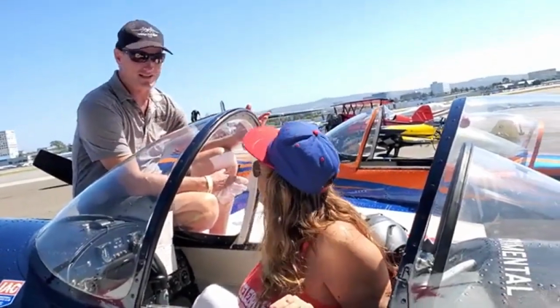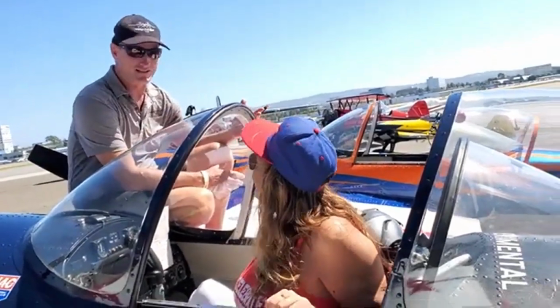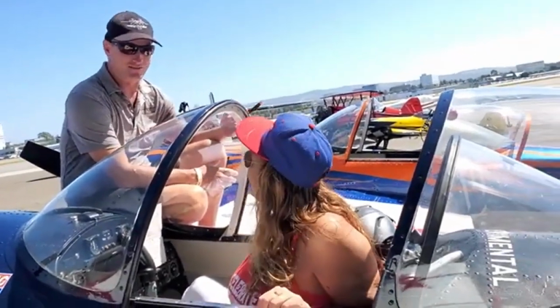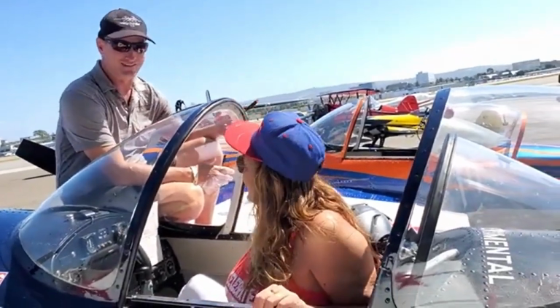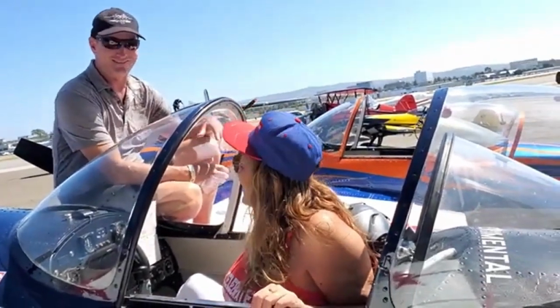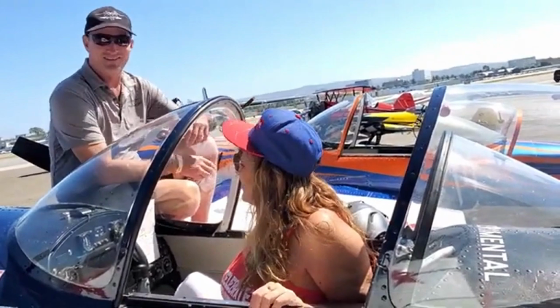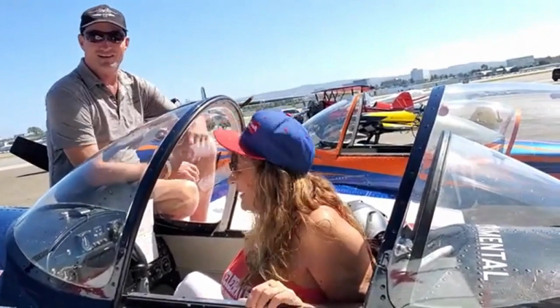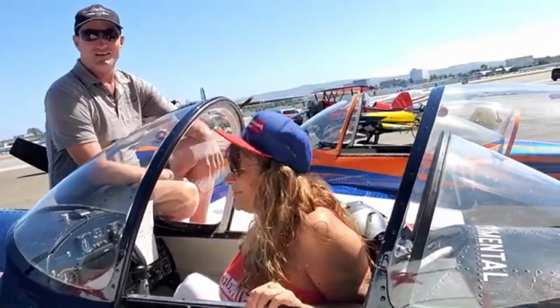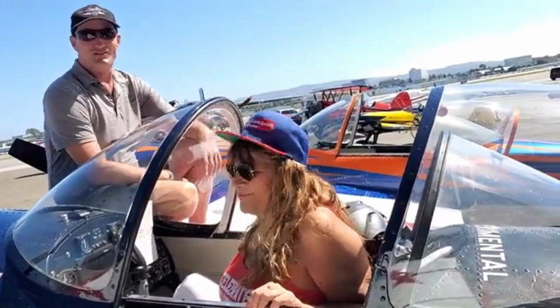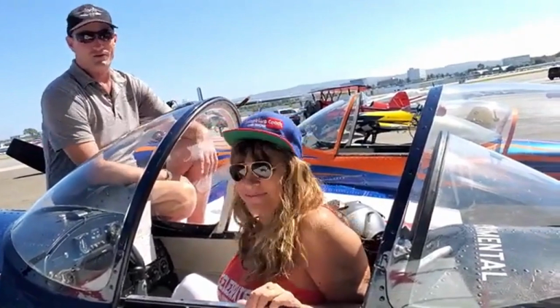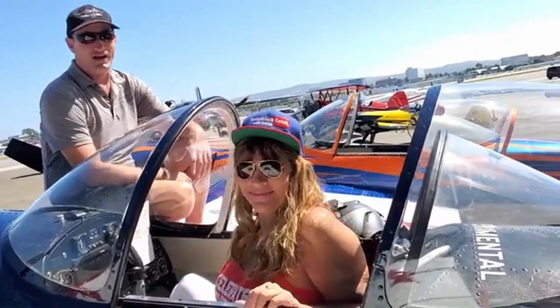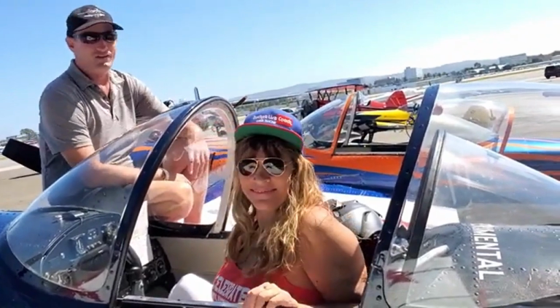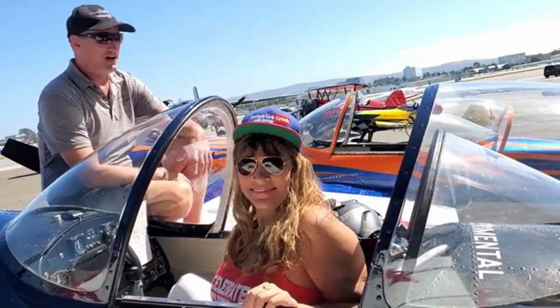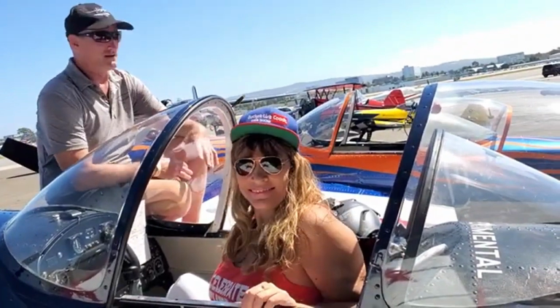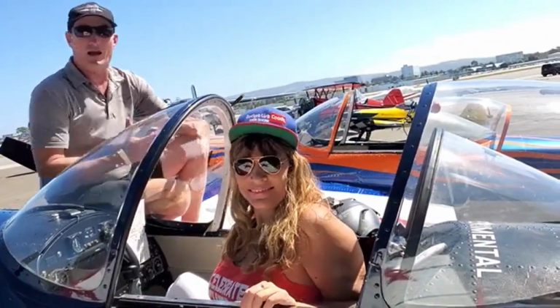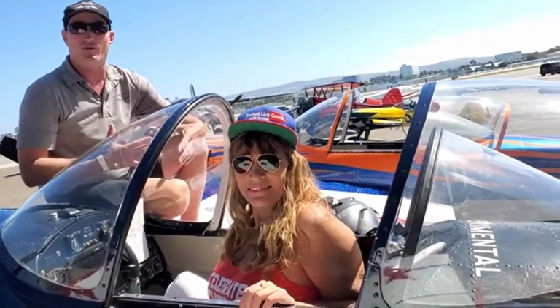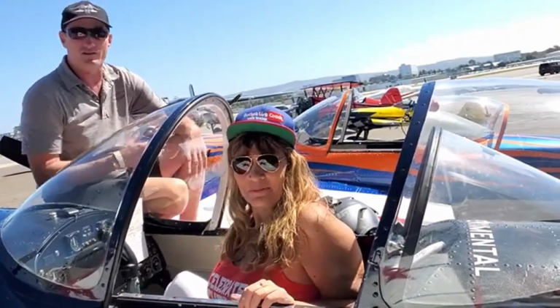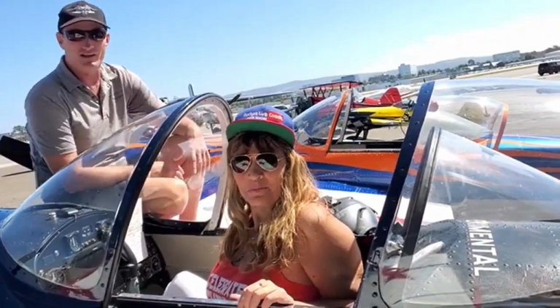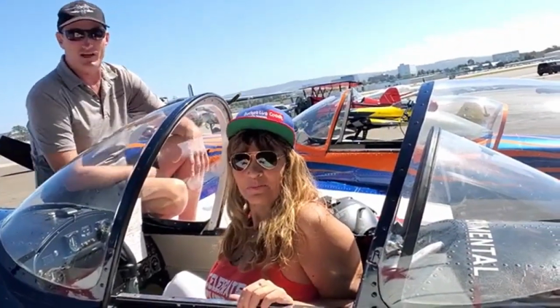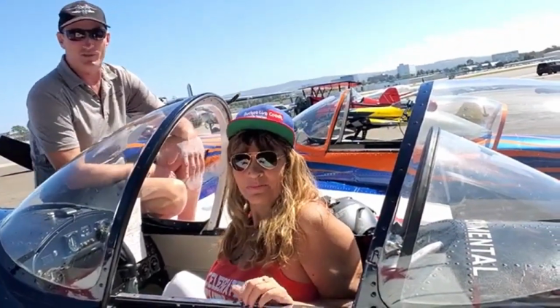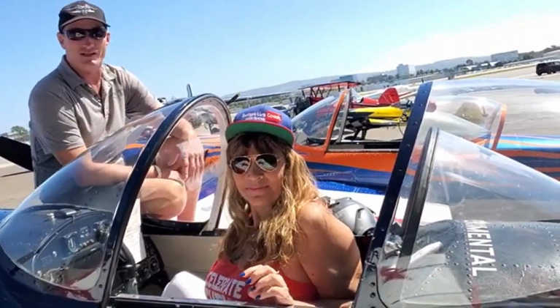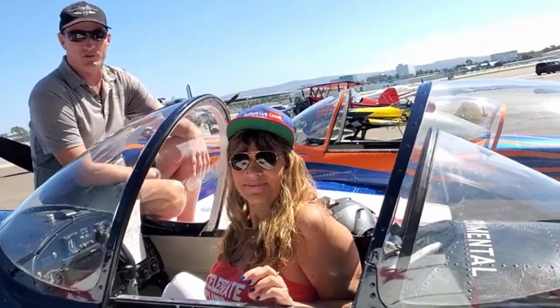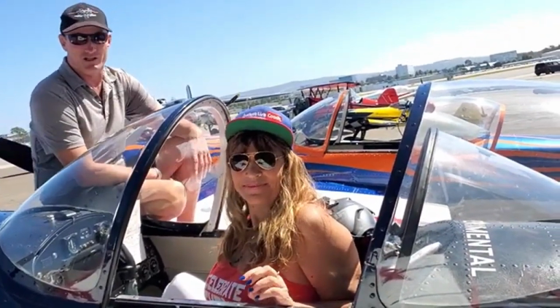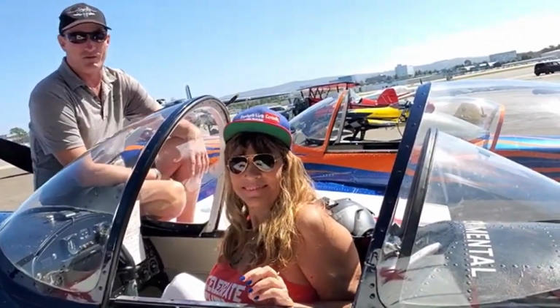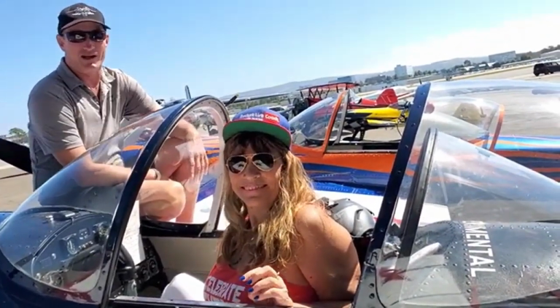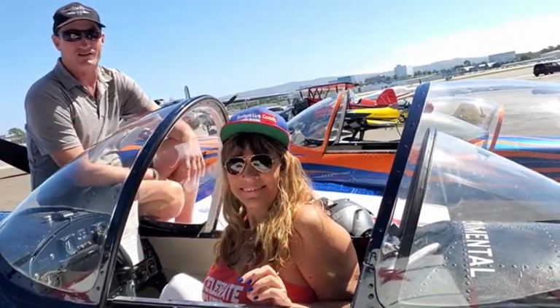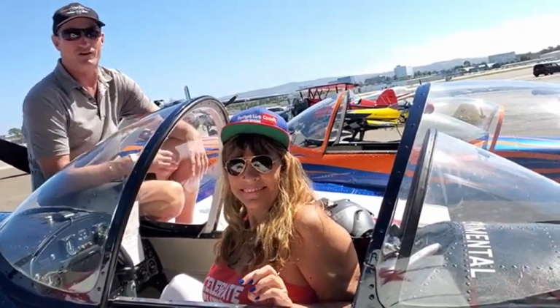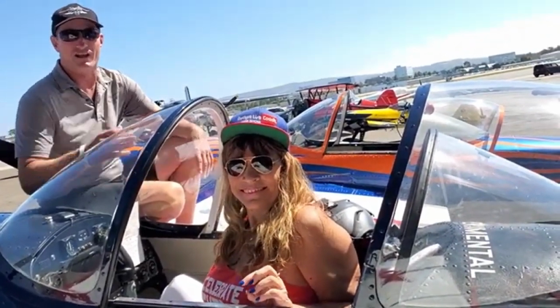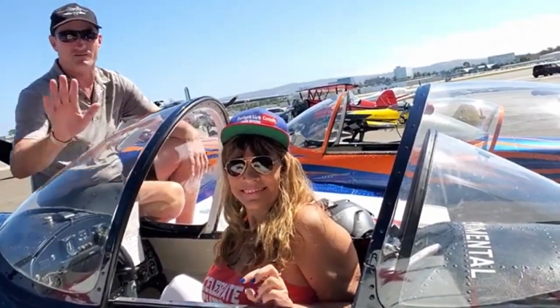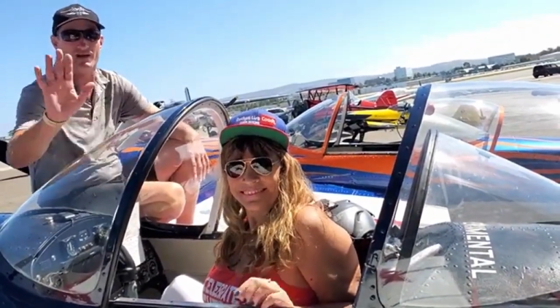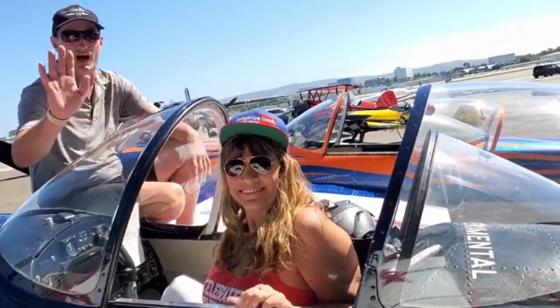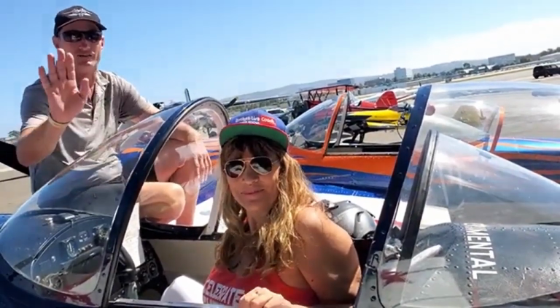We have a lot of power and it's a pretty lightweight plane, so it allows me to hover.